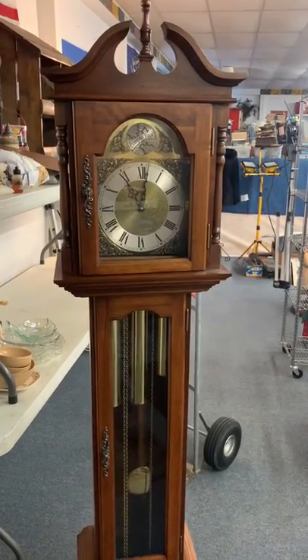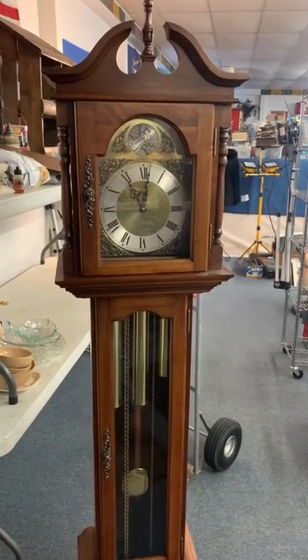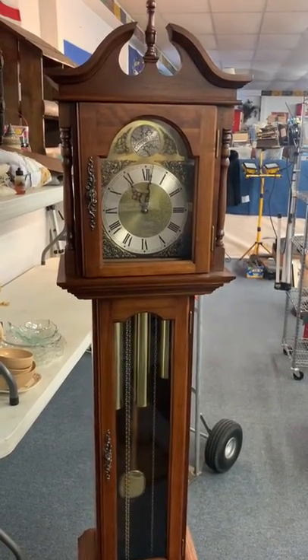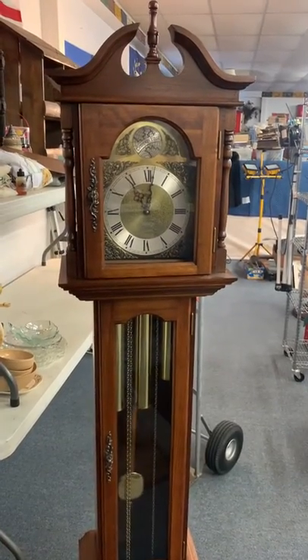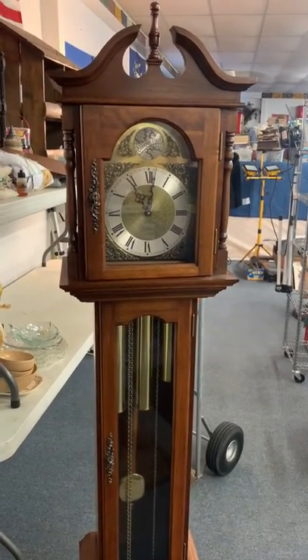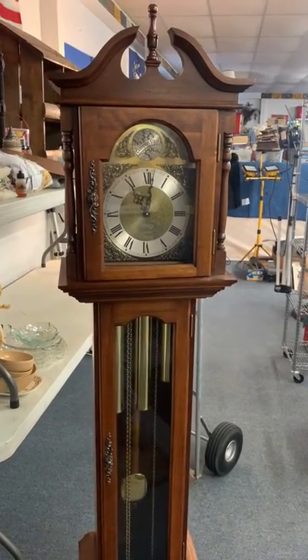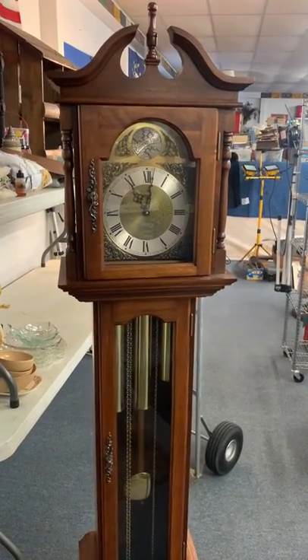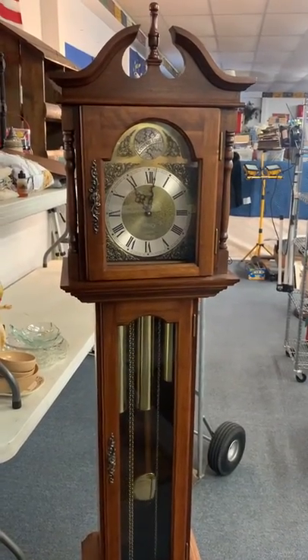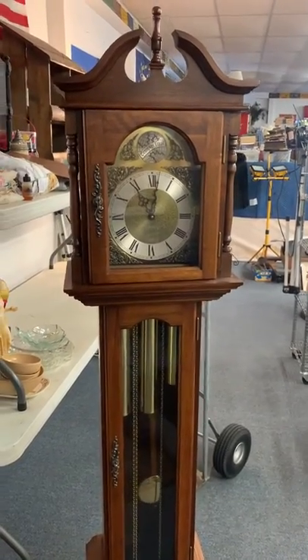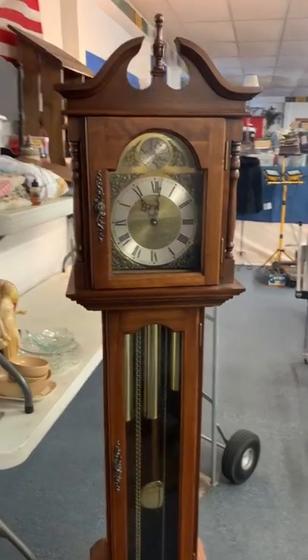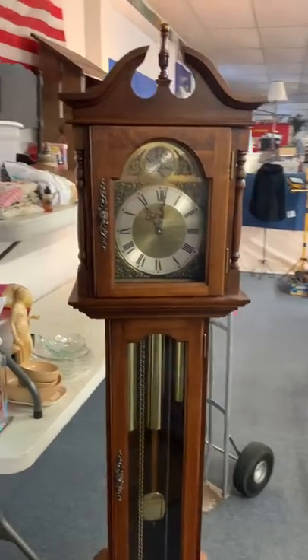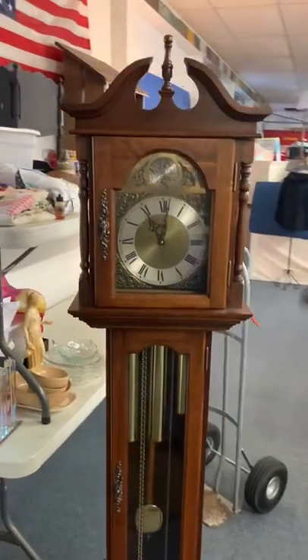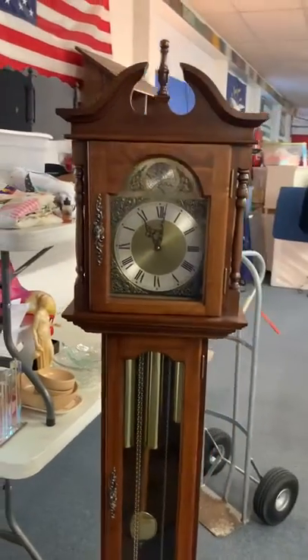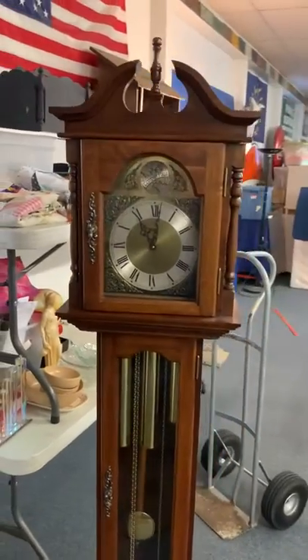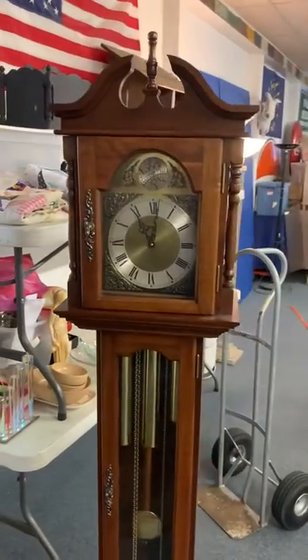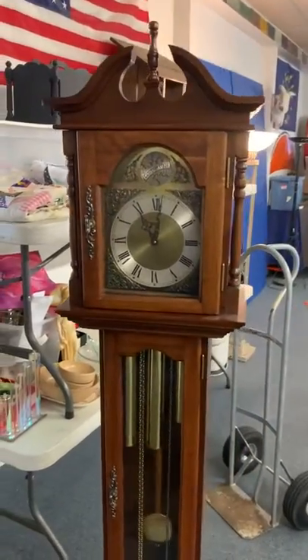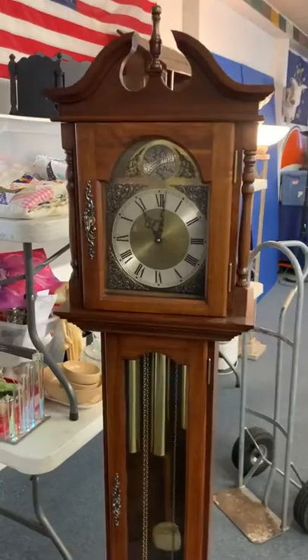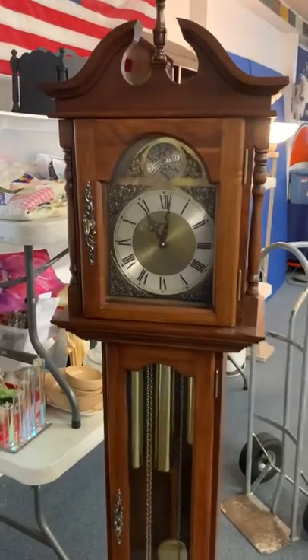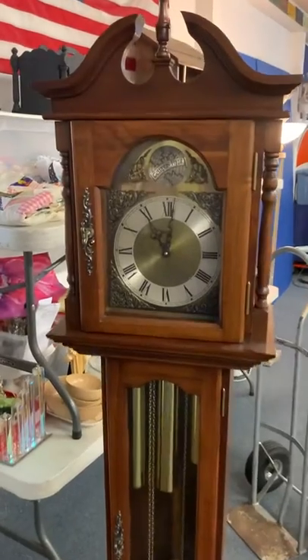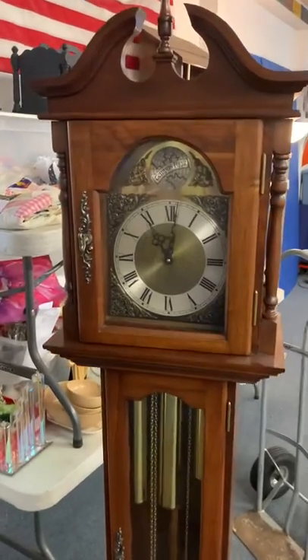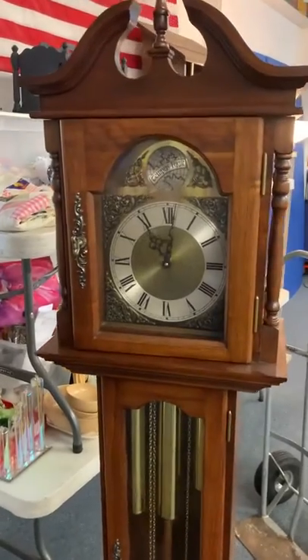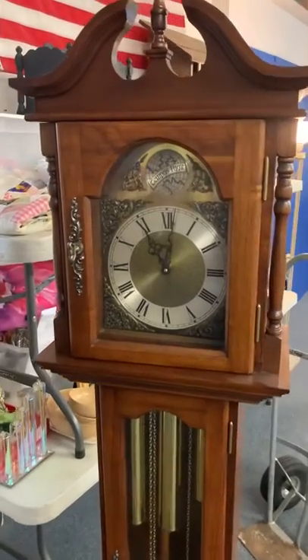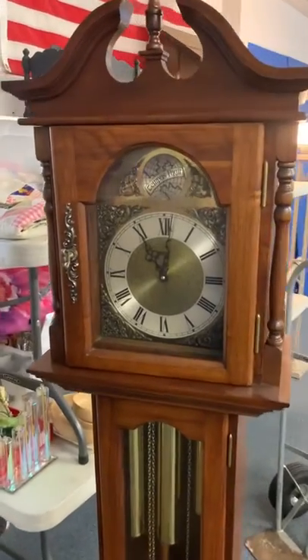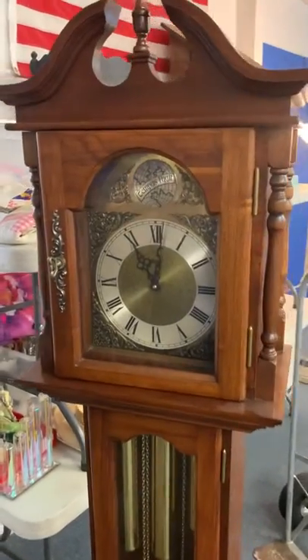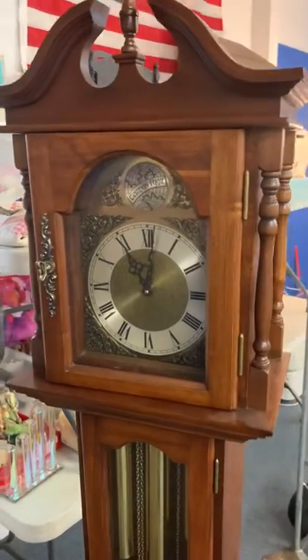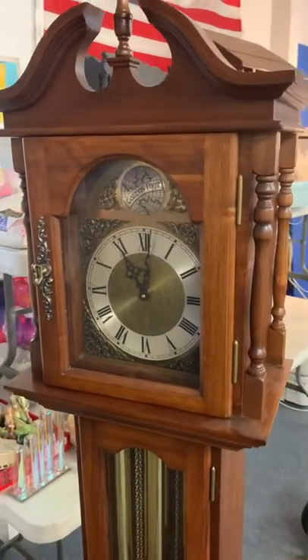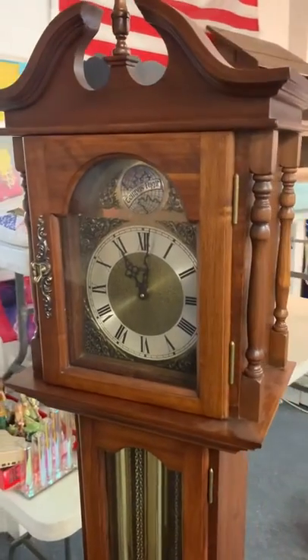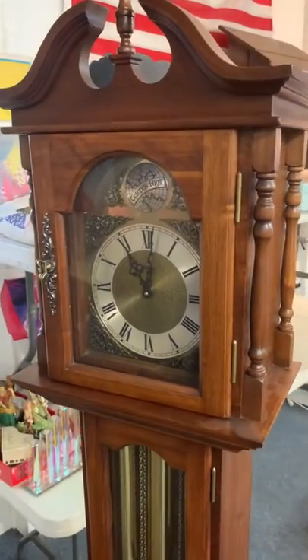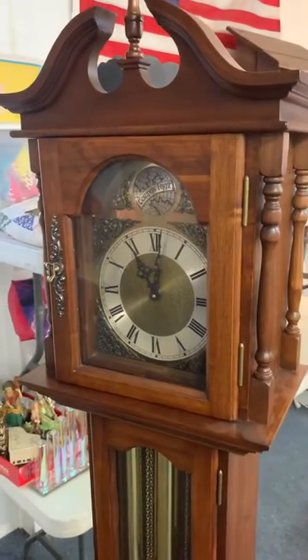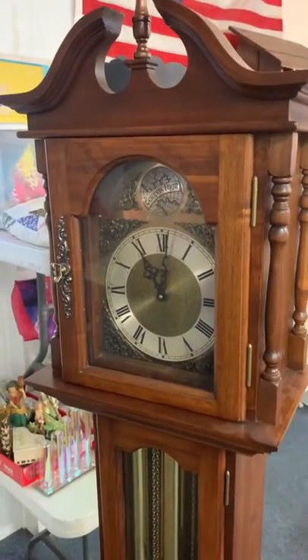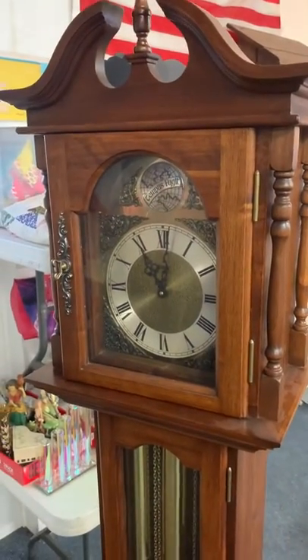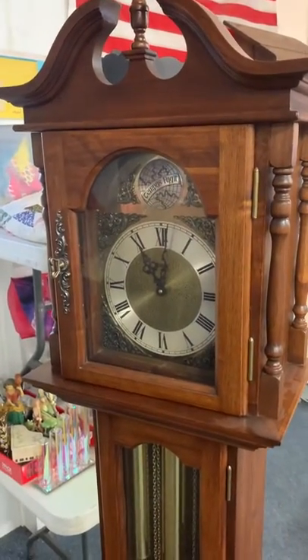Hi folks, welcome to KennyBlandAuctions.com. I'm going to do a quick video on this beautiful grandfather-style clock.